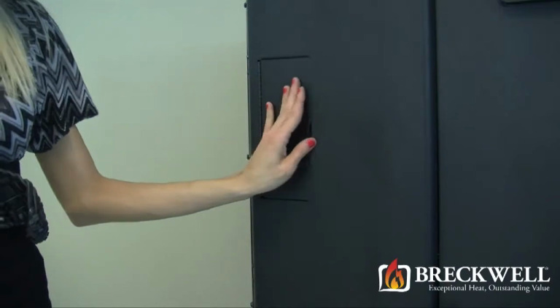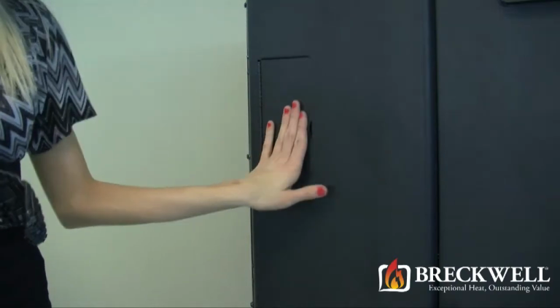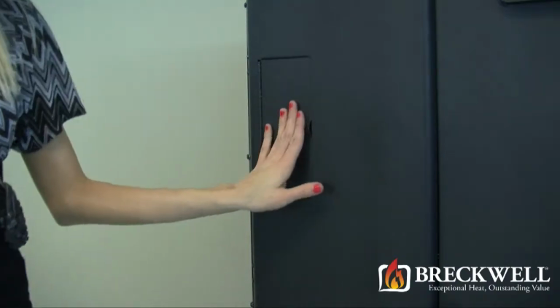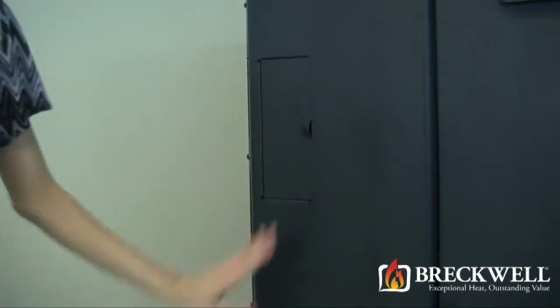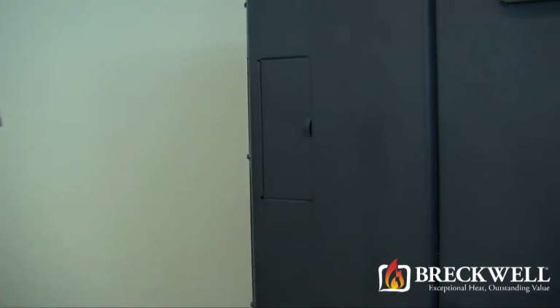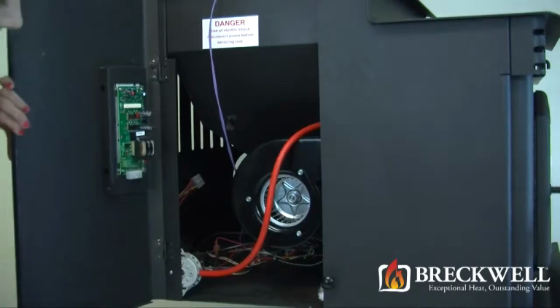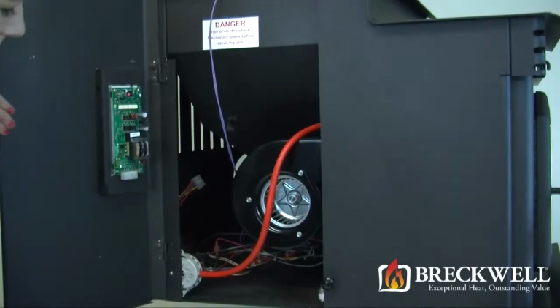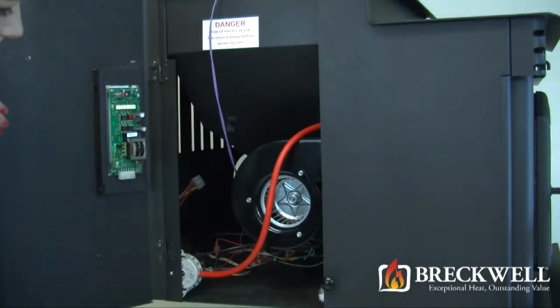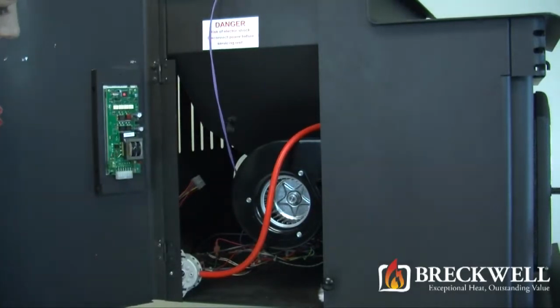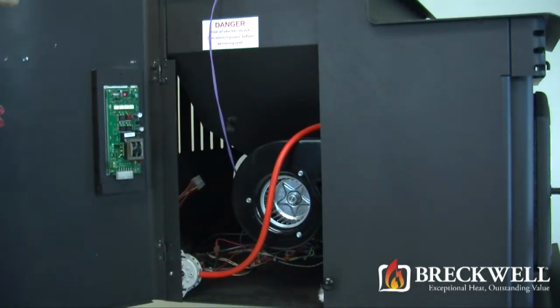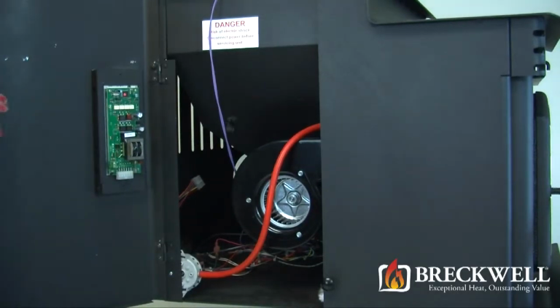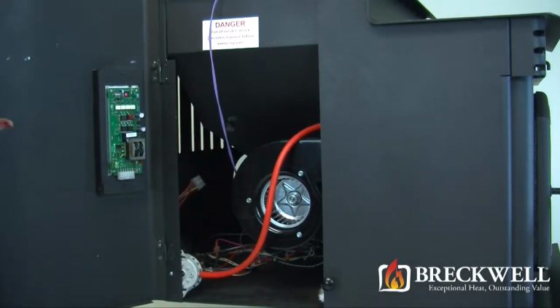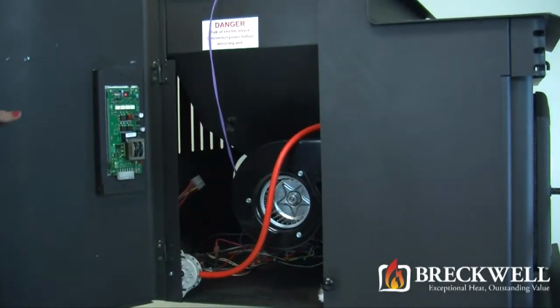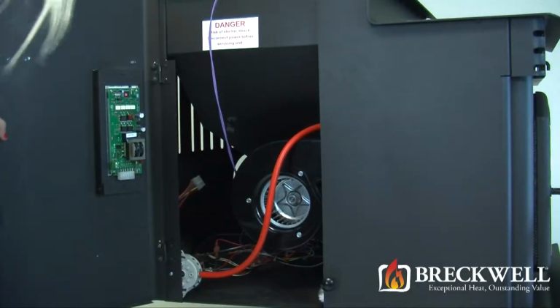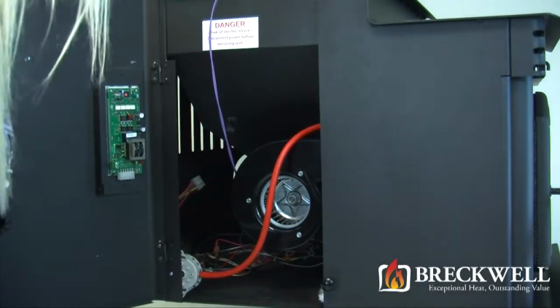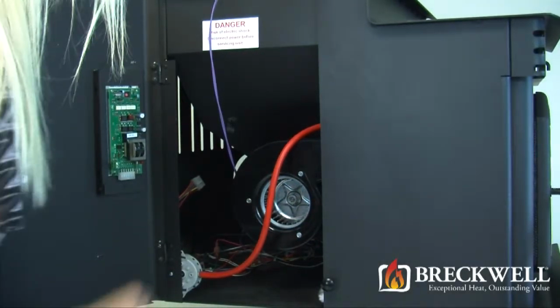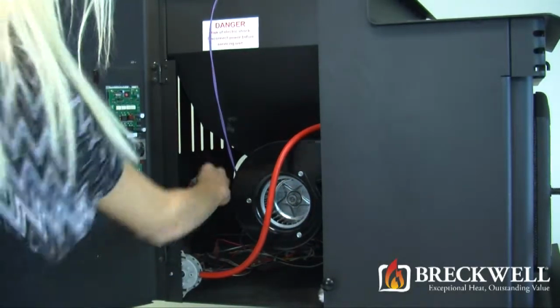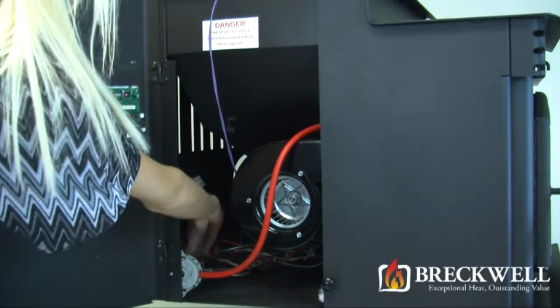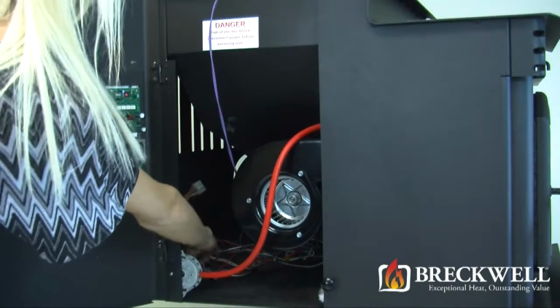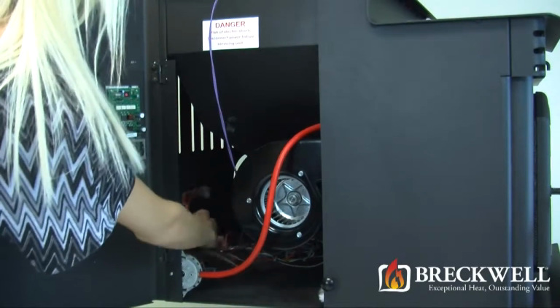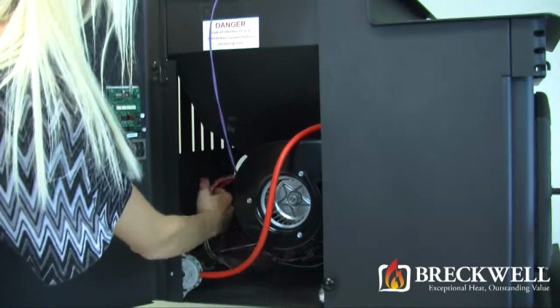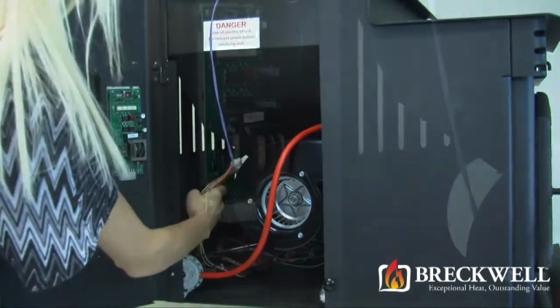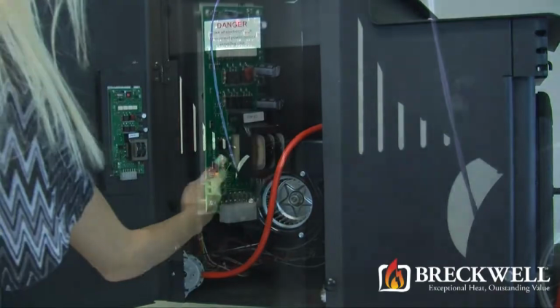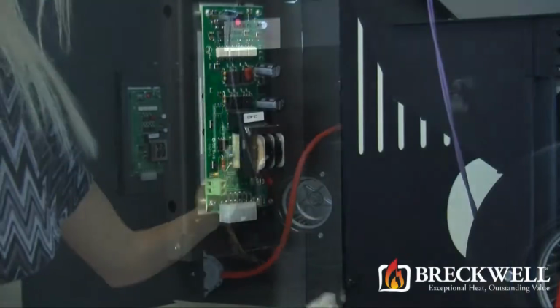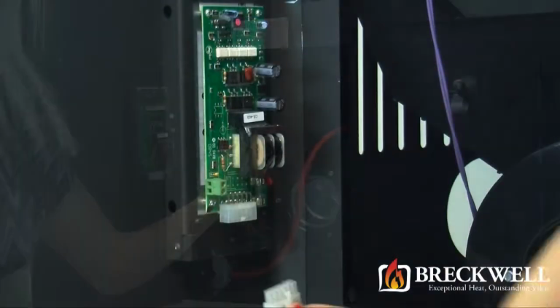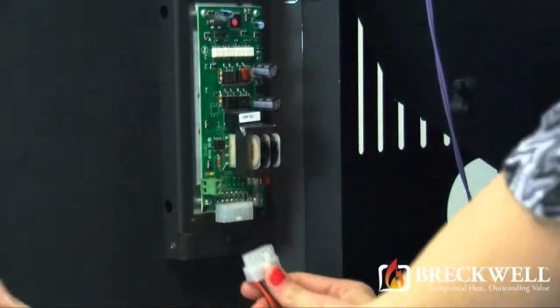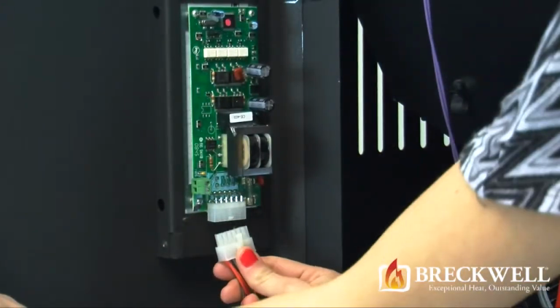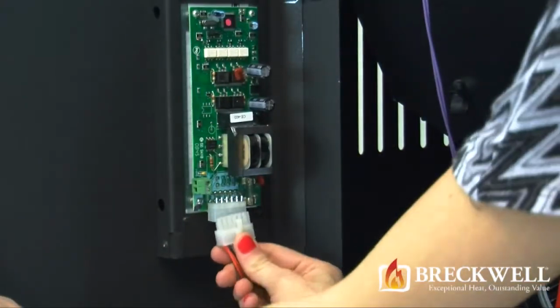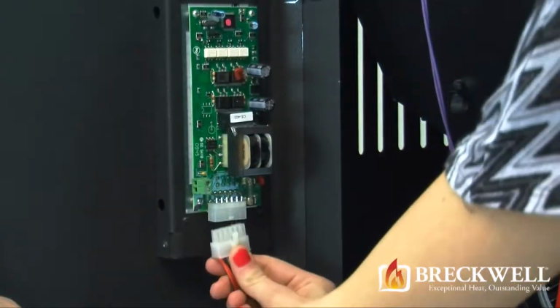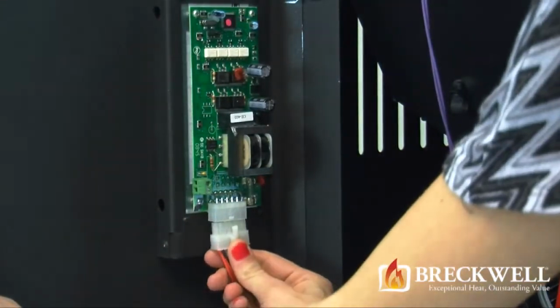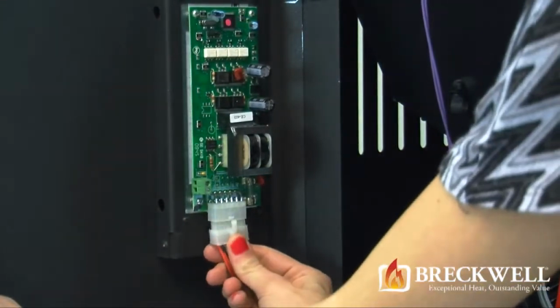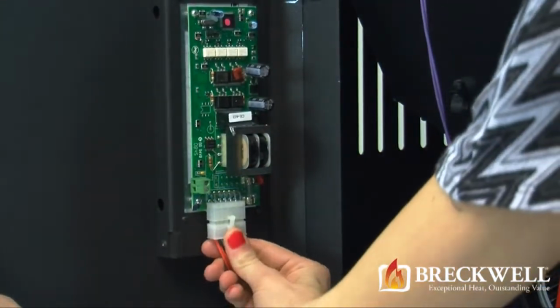Now, going back to the inside of the stove, connect the molex plug to the bottom of the control panel, making sure the retaining clip snaps properly.